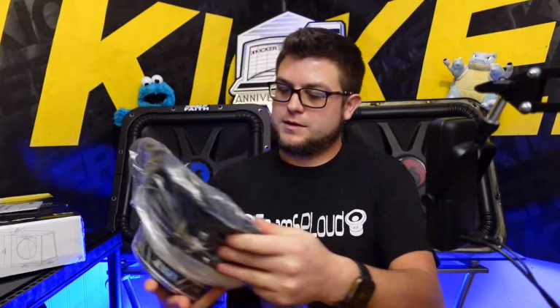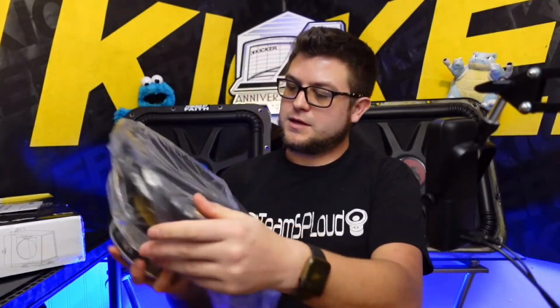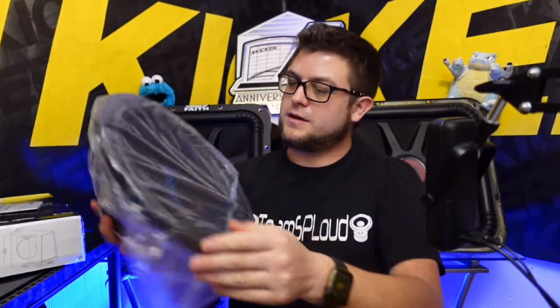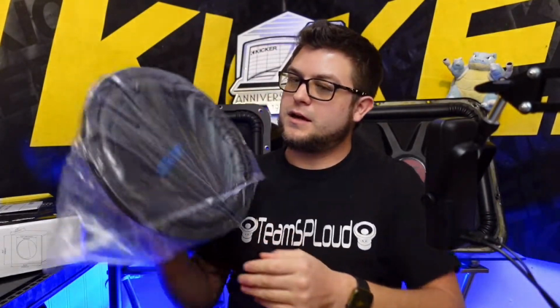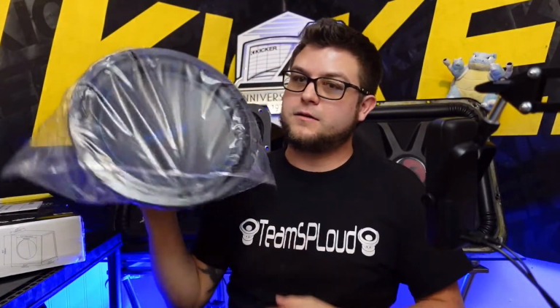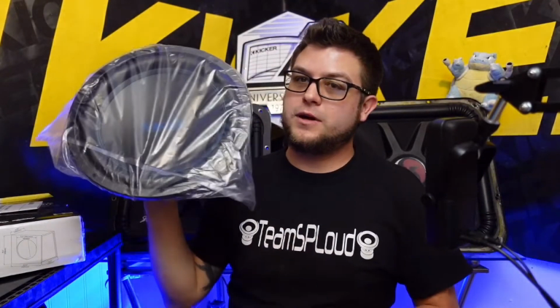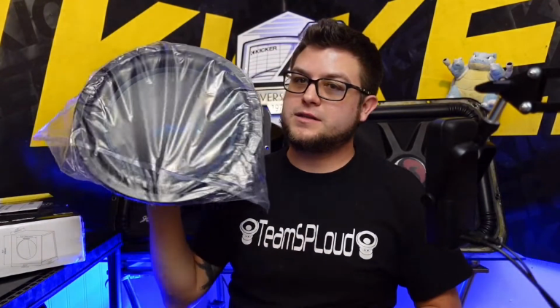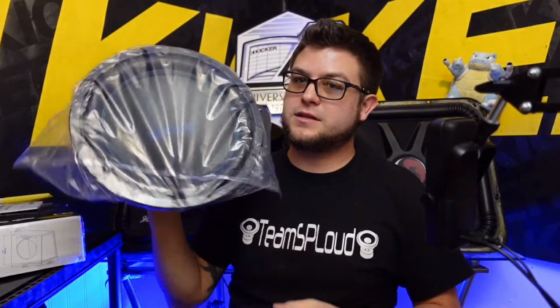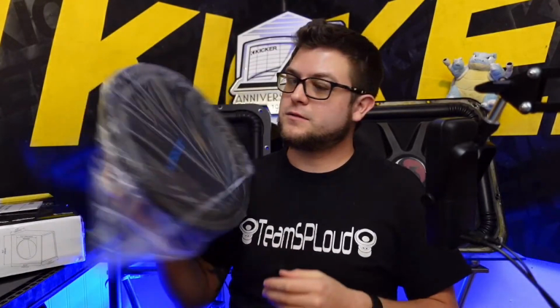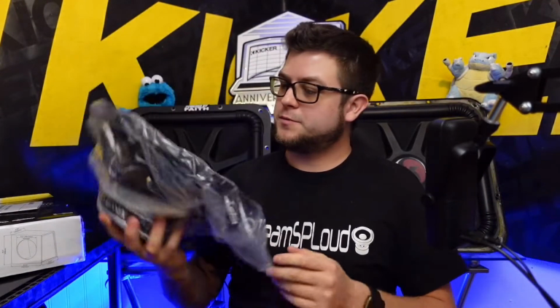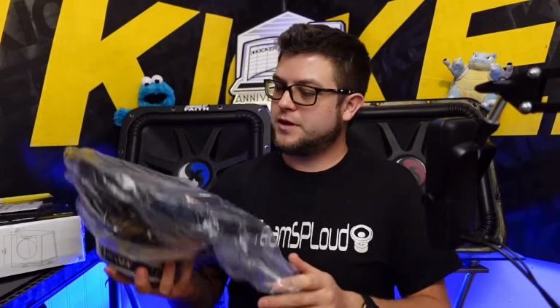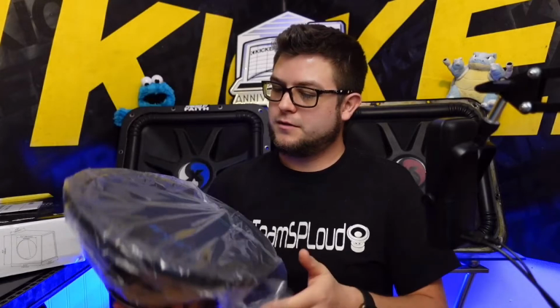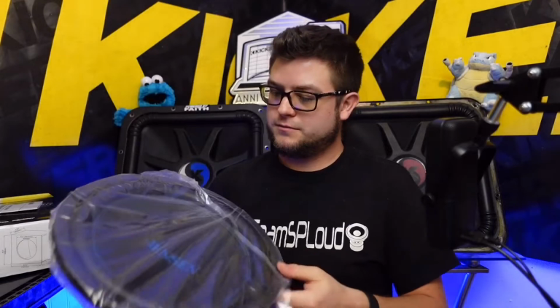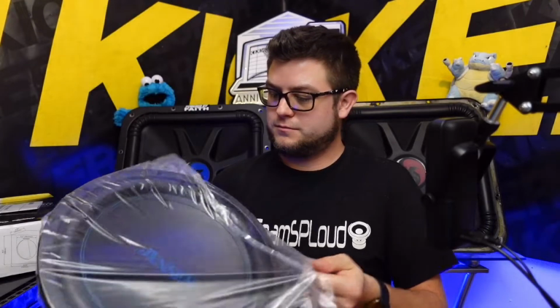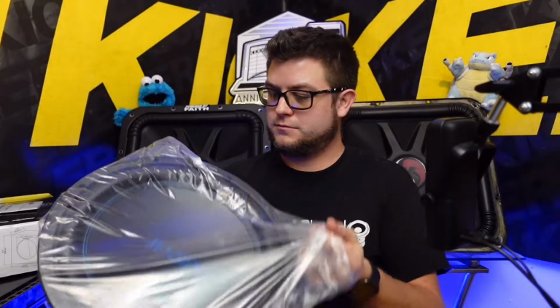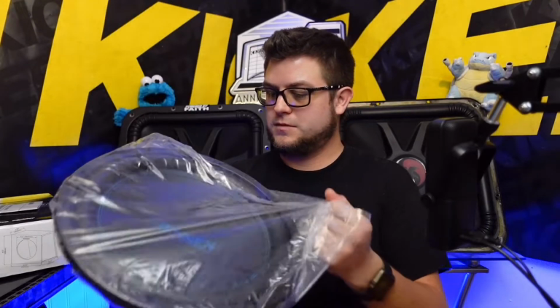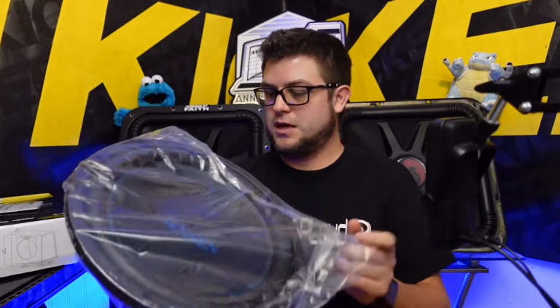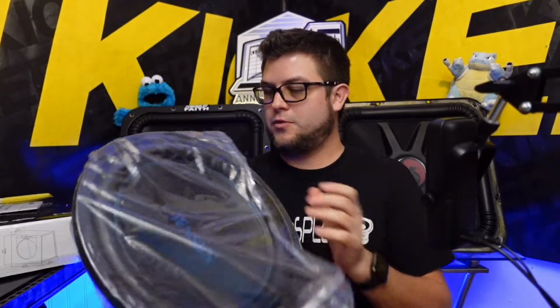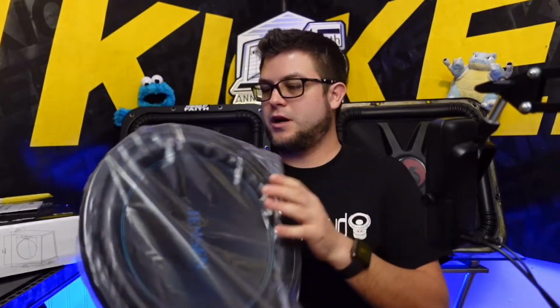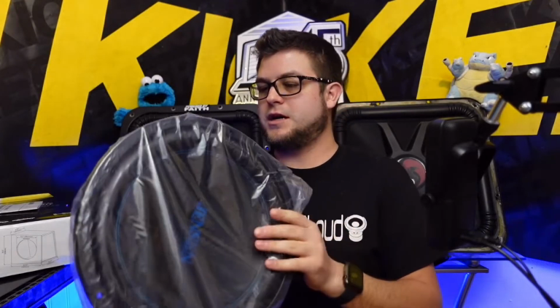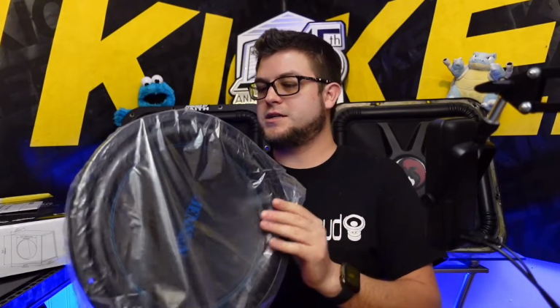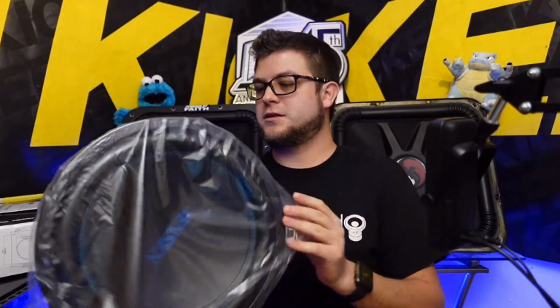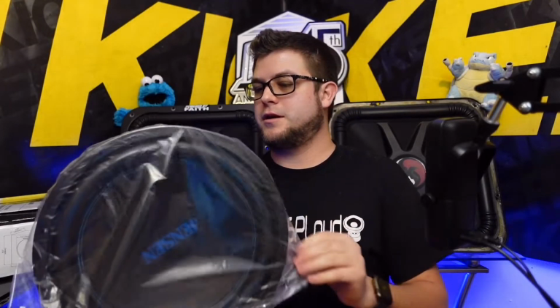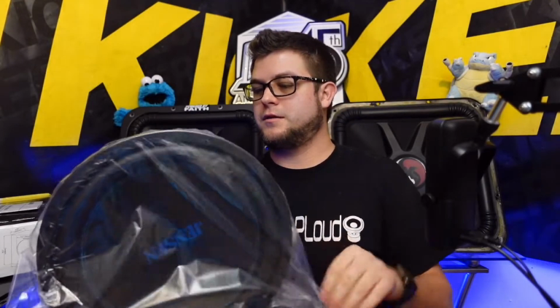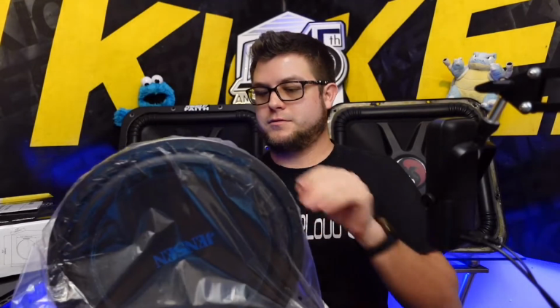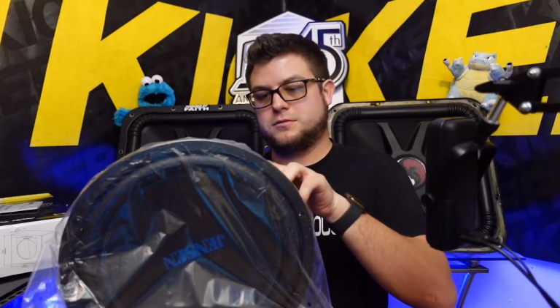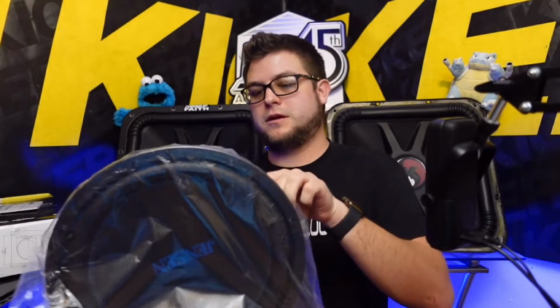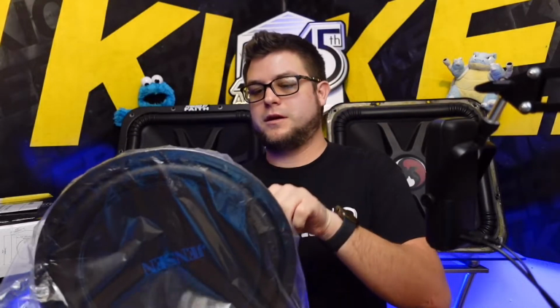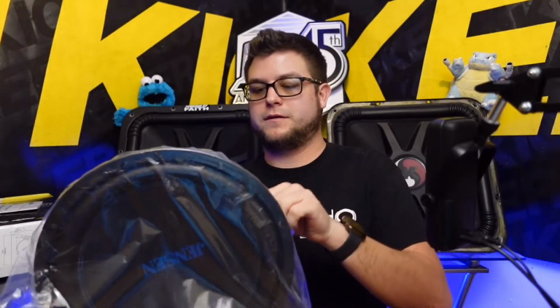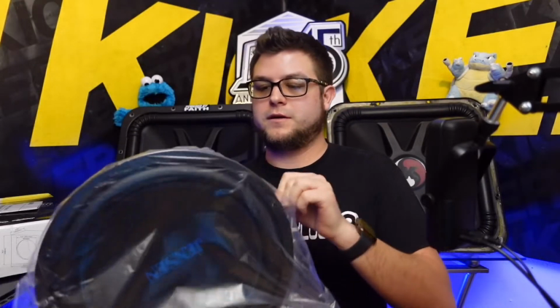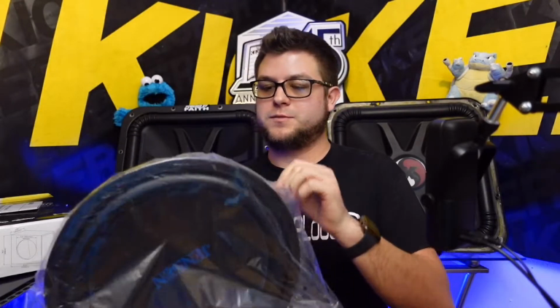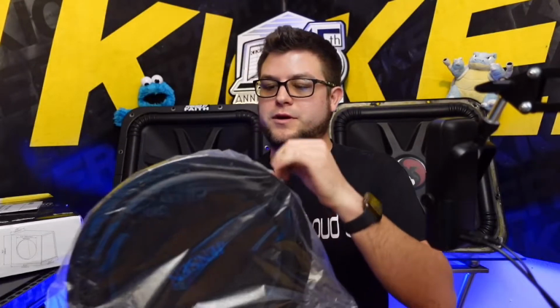This thing looks pretty nice — I can already tell it's pretty light.